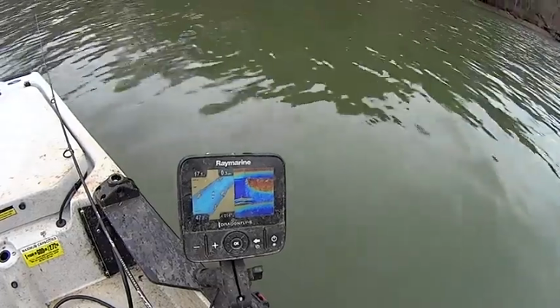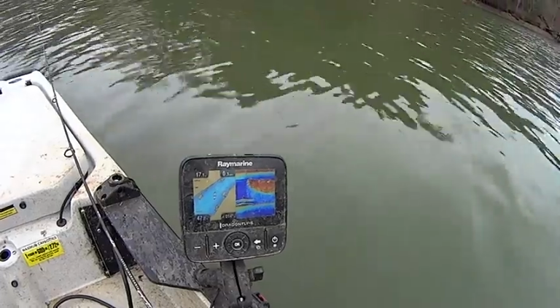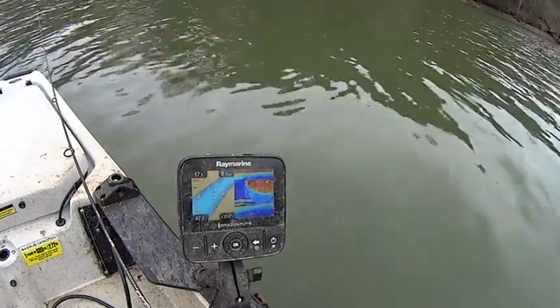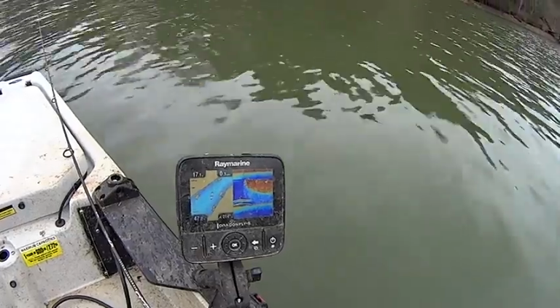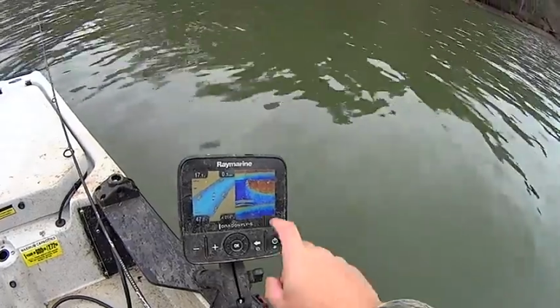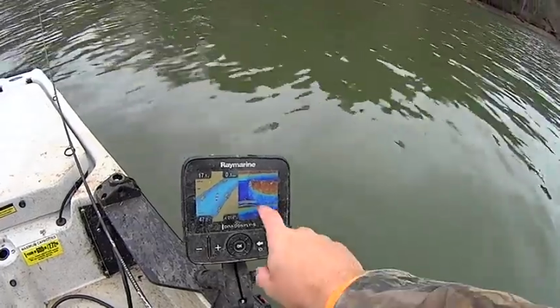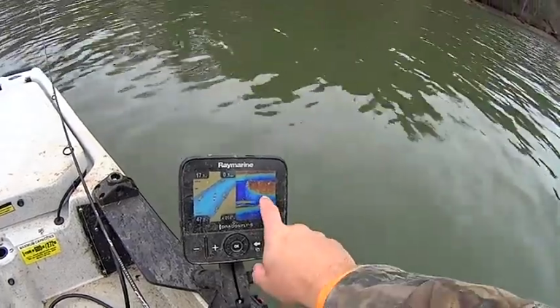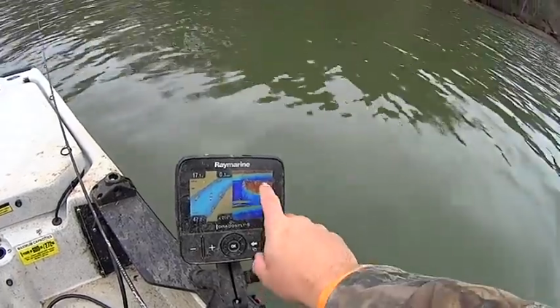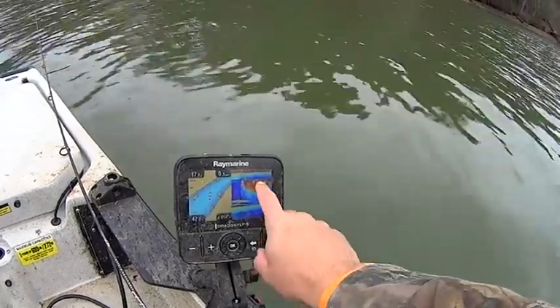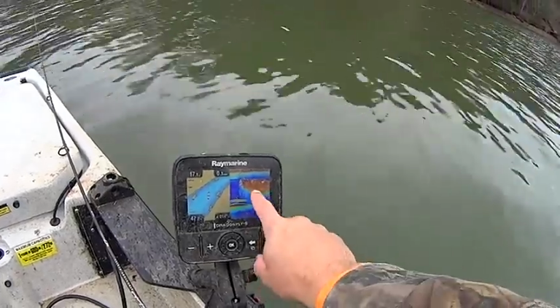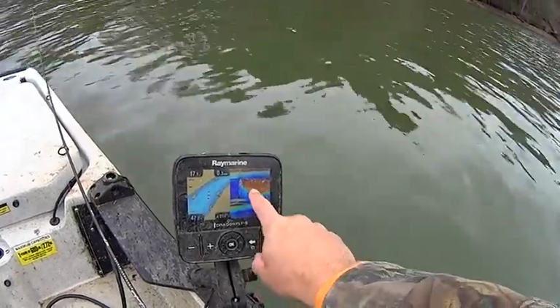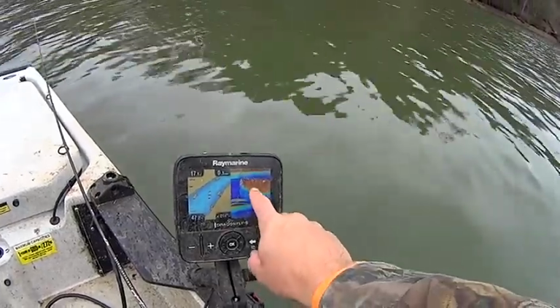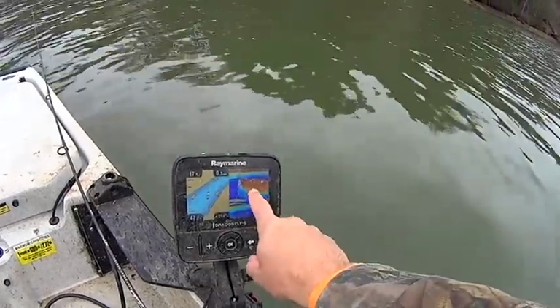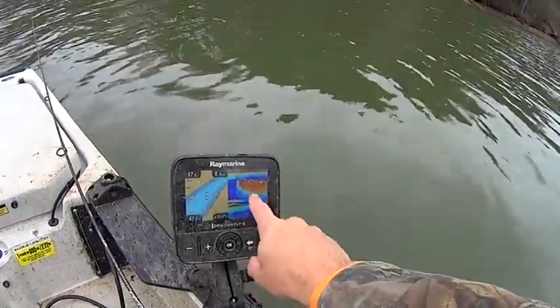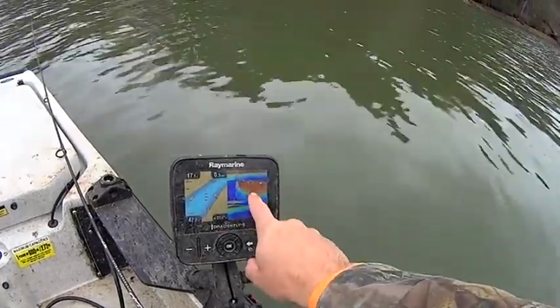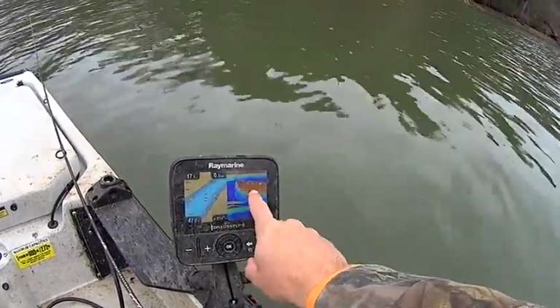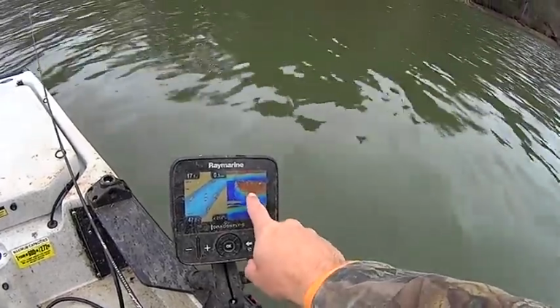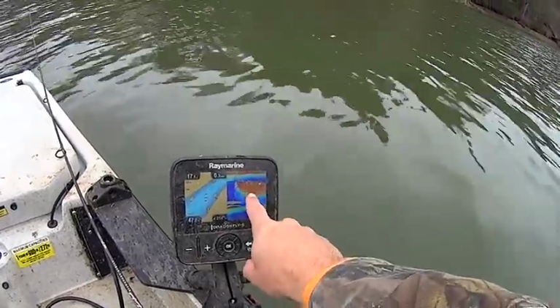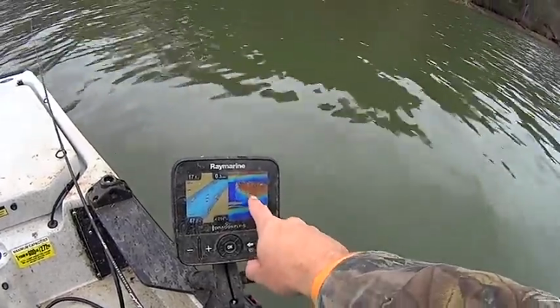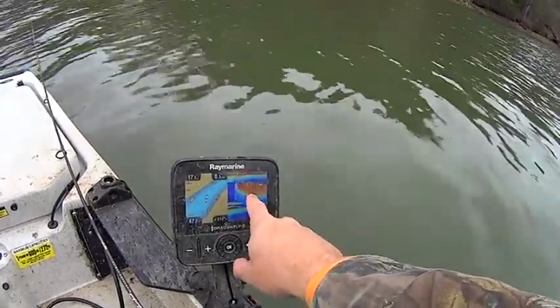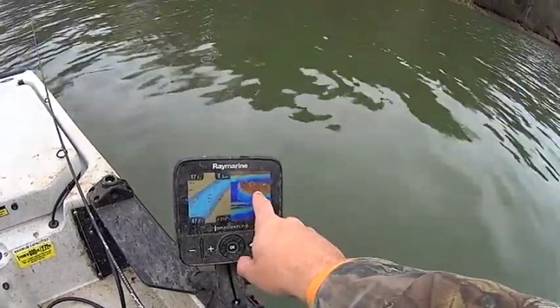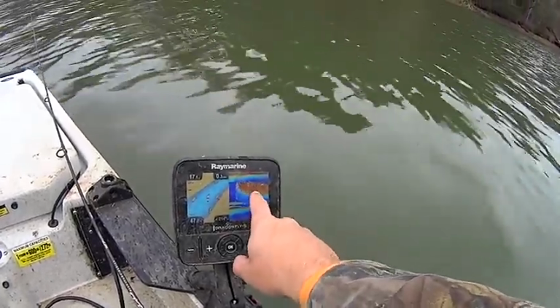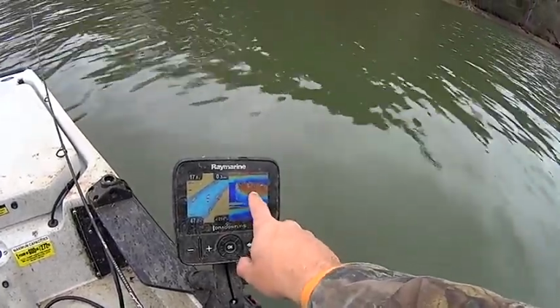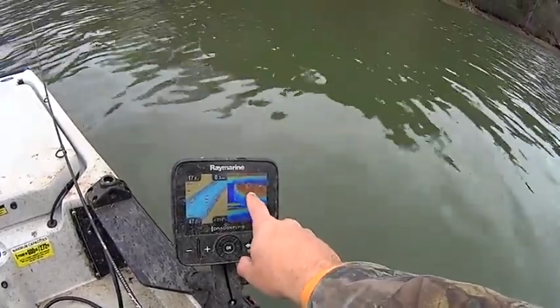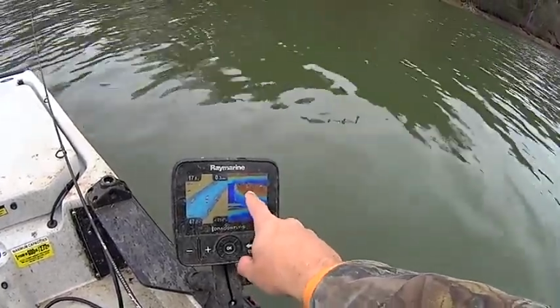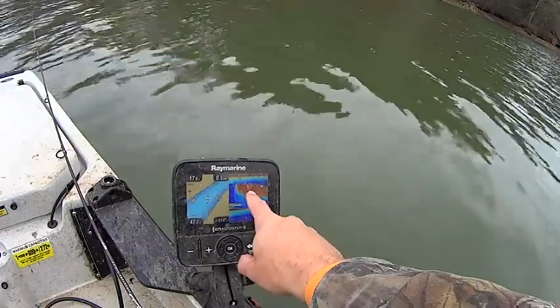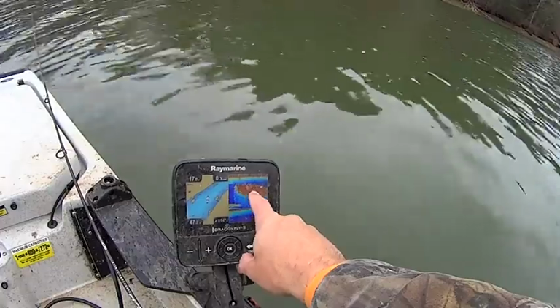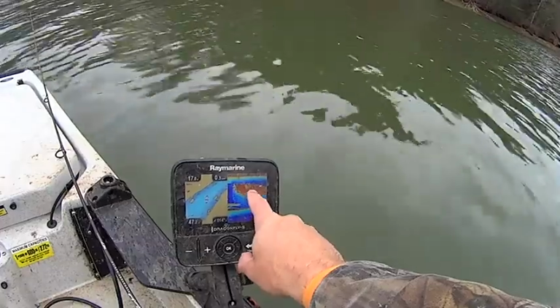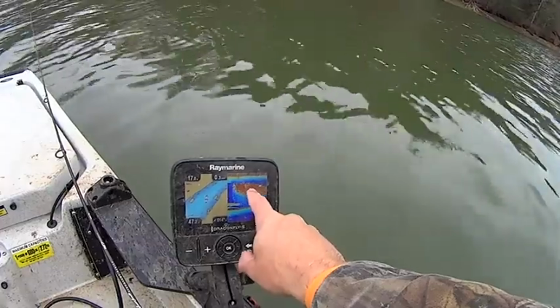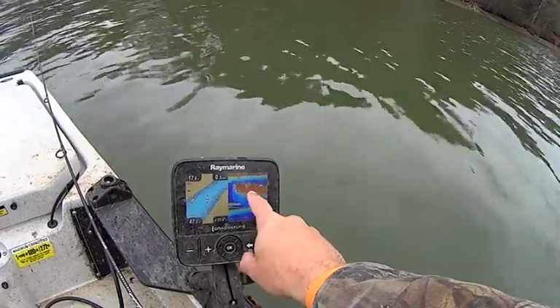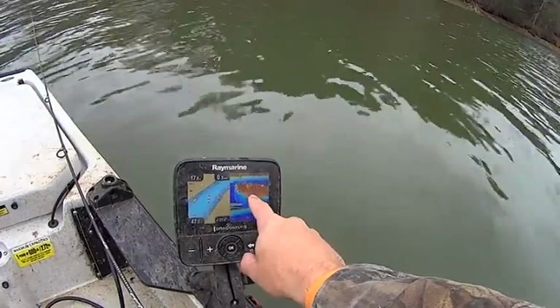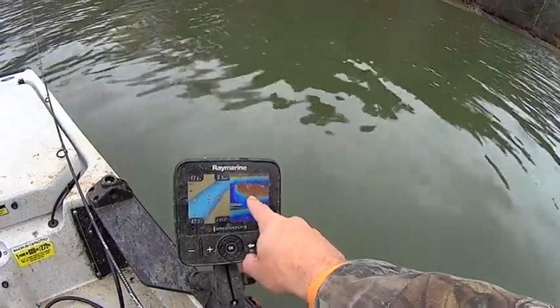I wish I had my cast net on a day like today. I would take advantage of that right there.